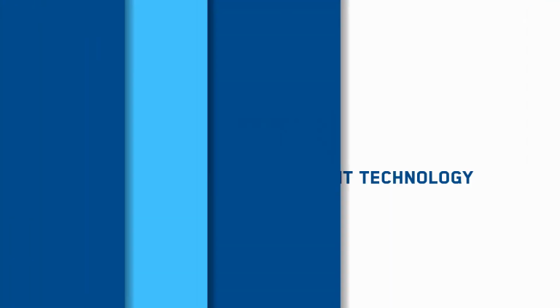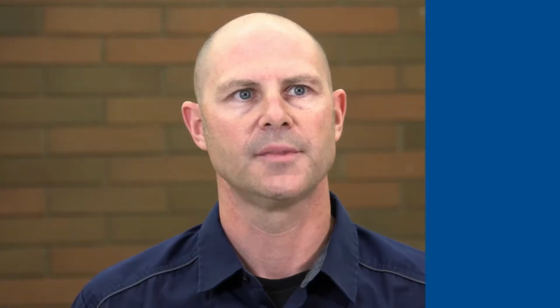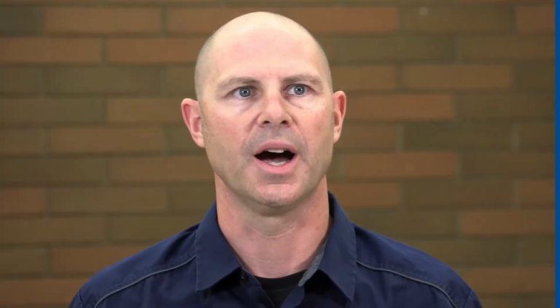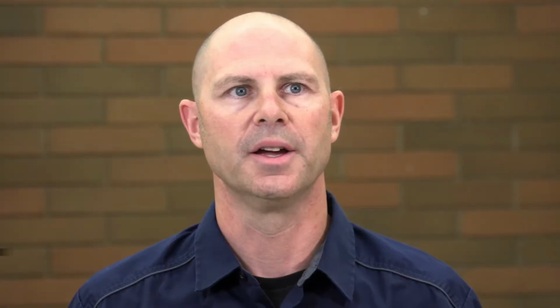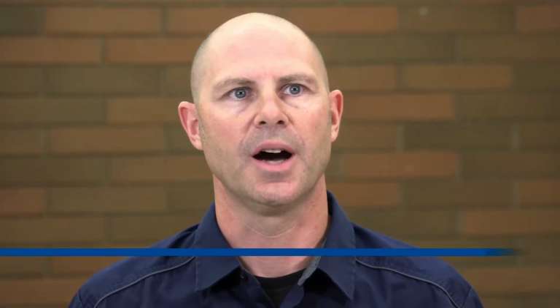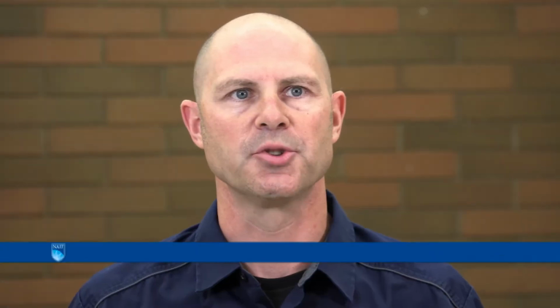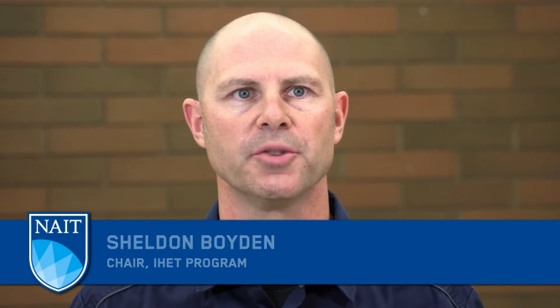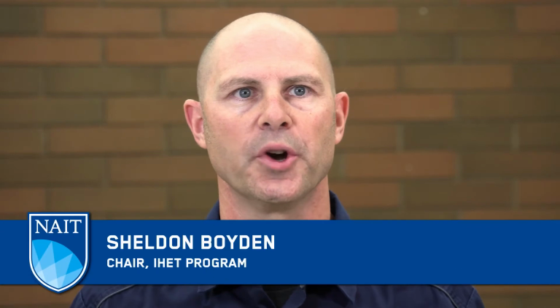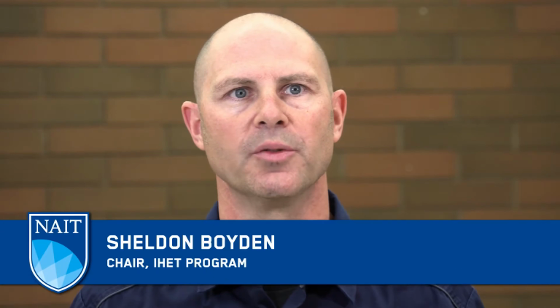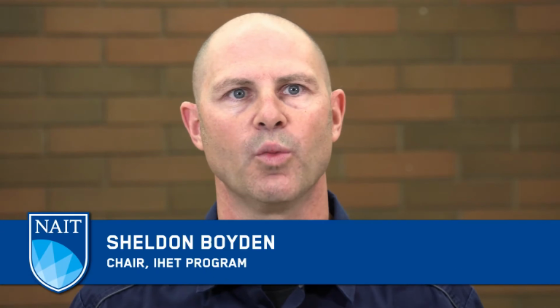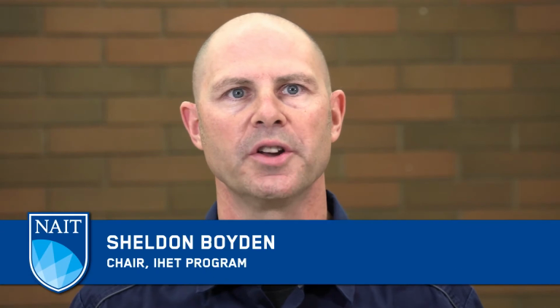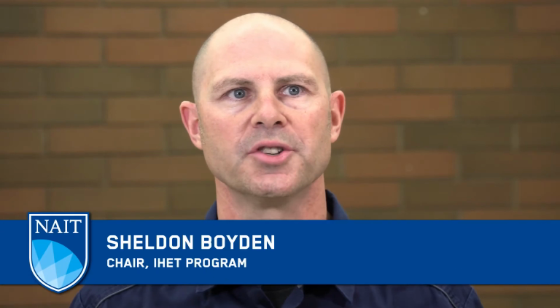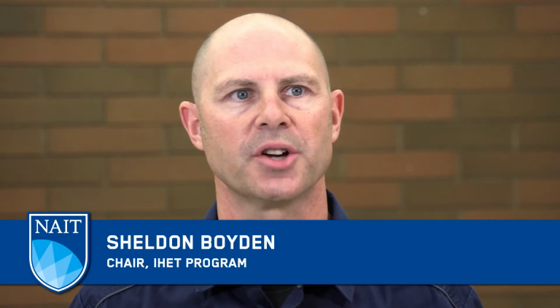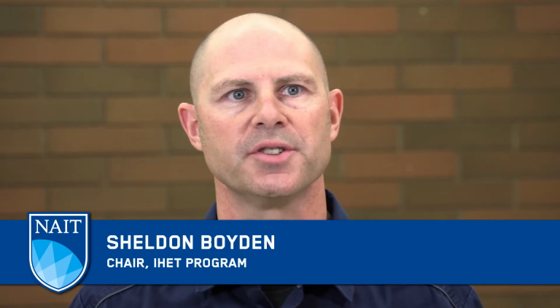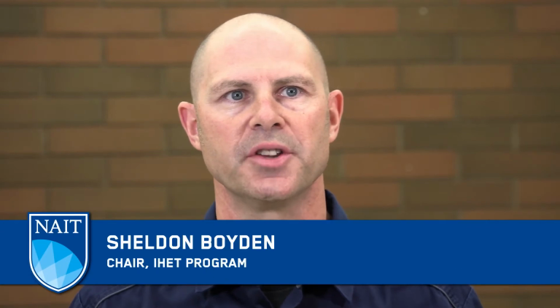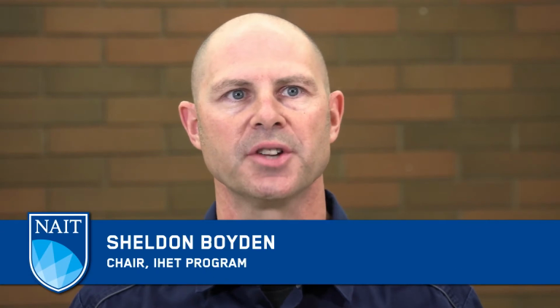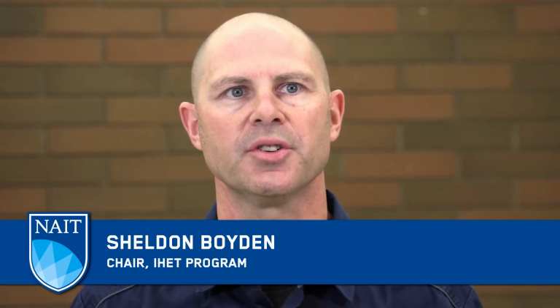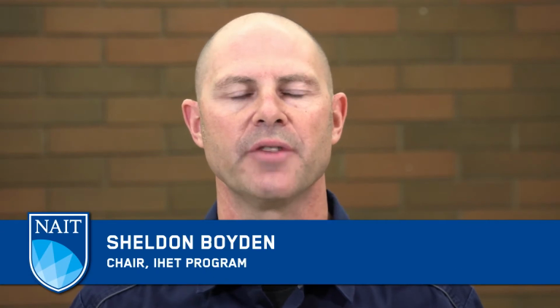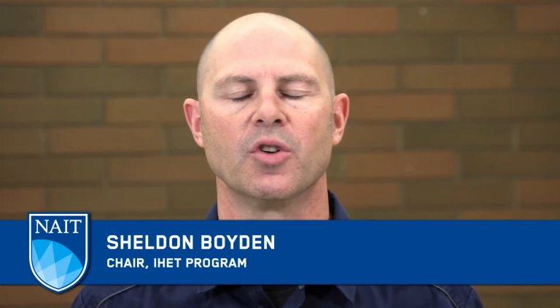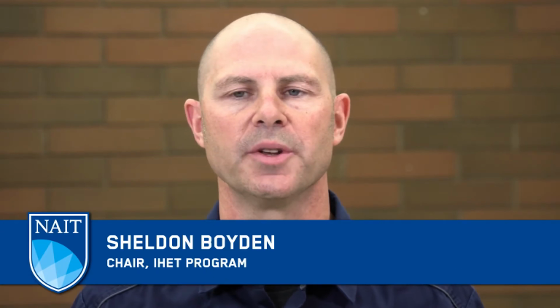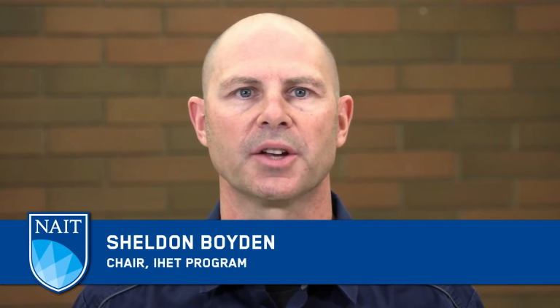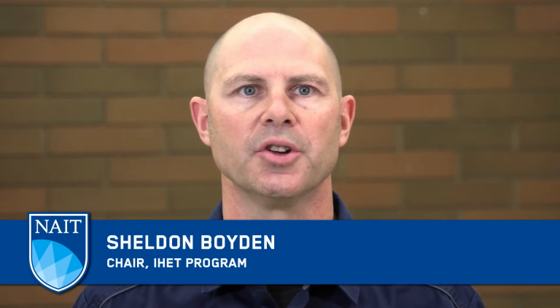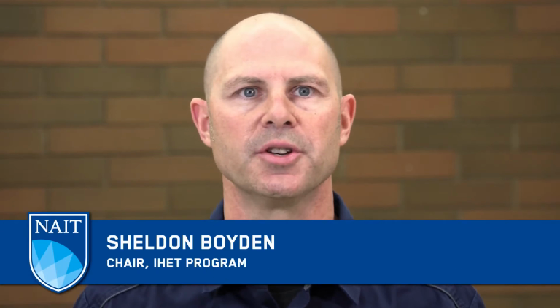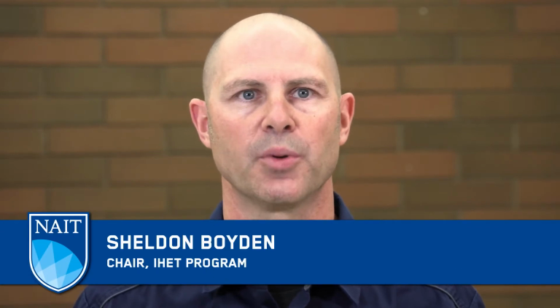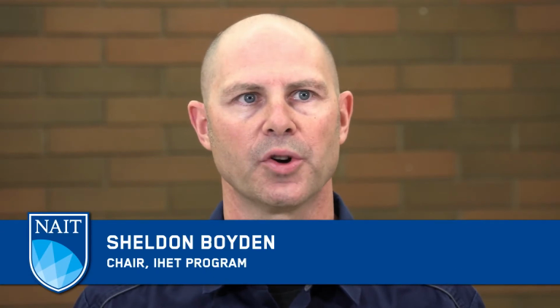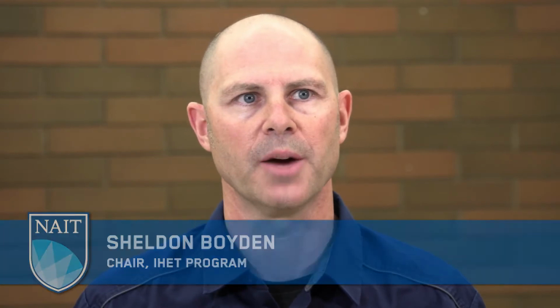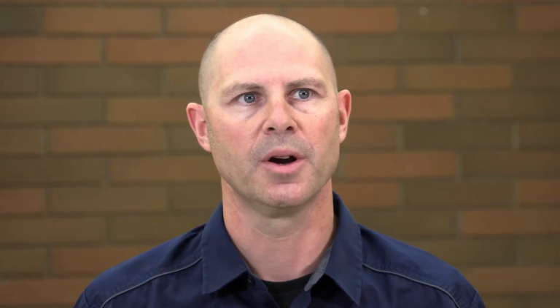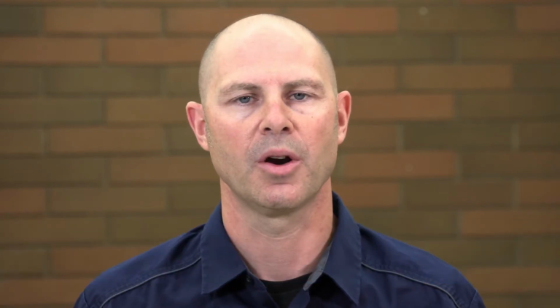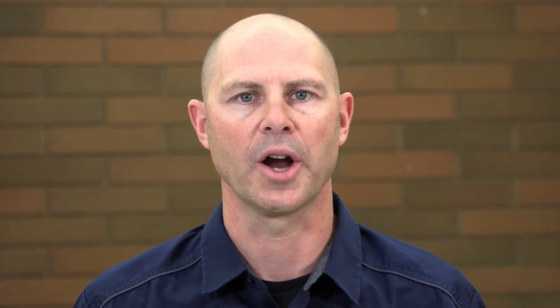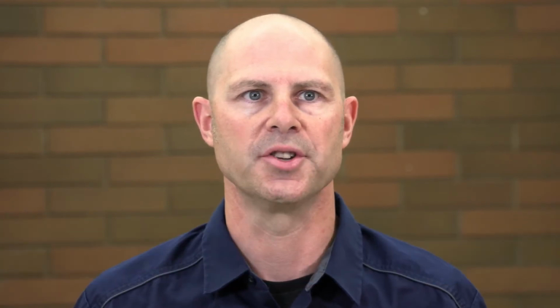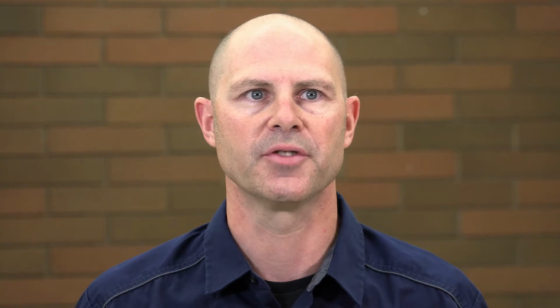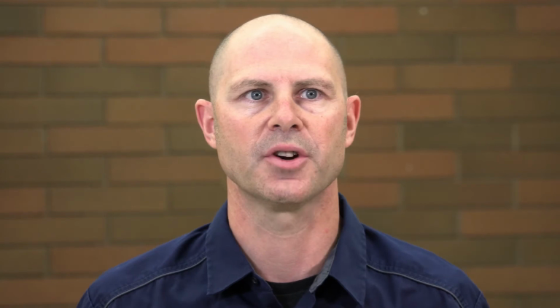Hi, I'm Sheldon Boyden, one of your instructors in the Industrial Heavy Equipment Technology Program, or IGT for short.